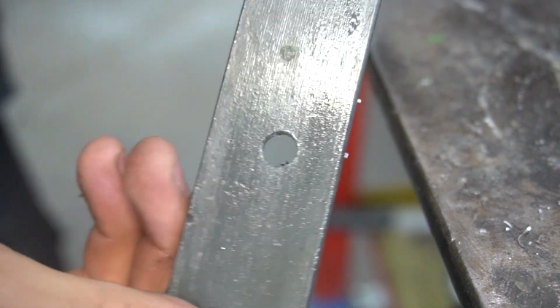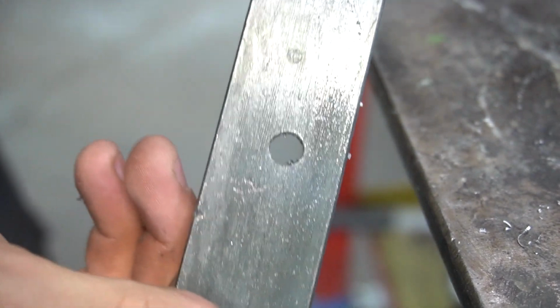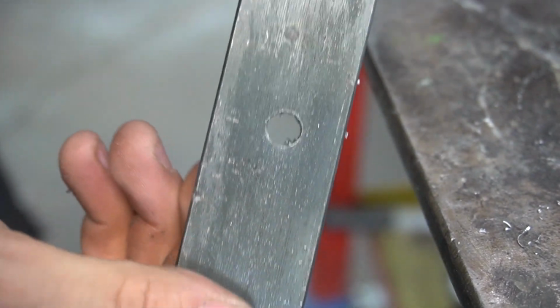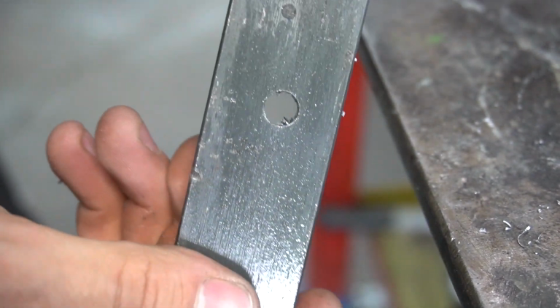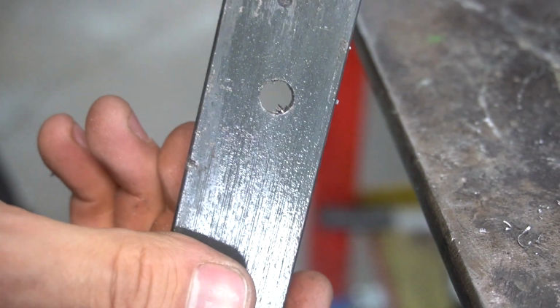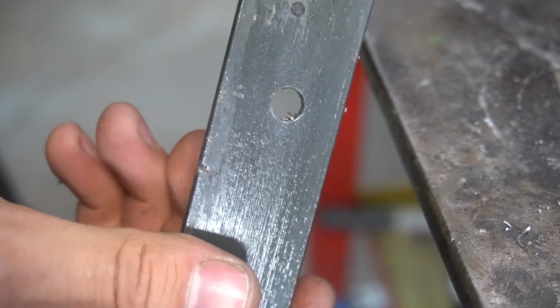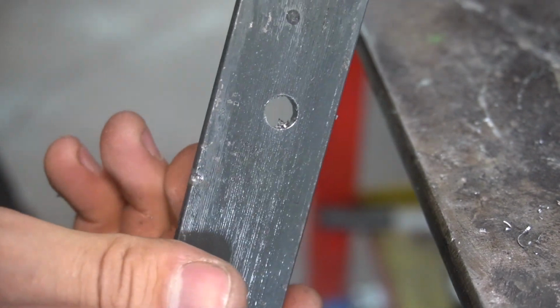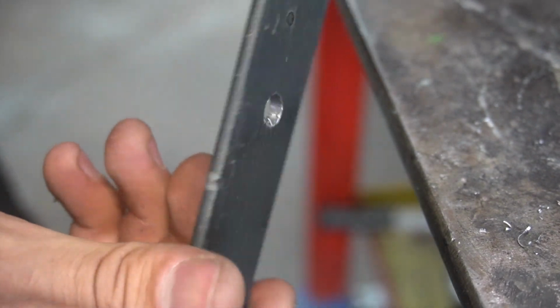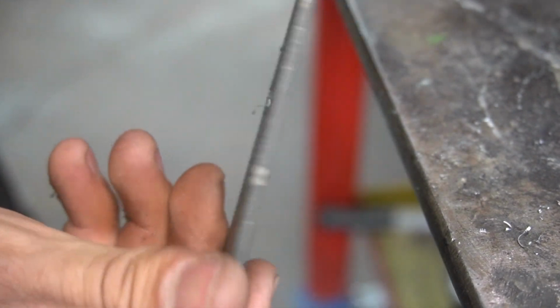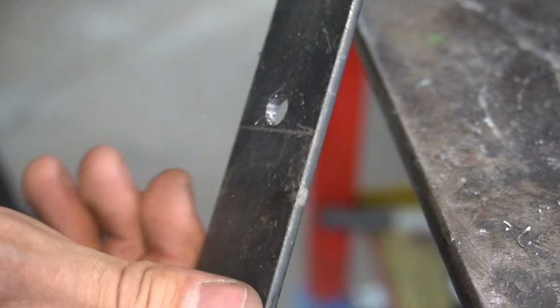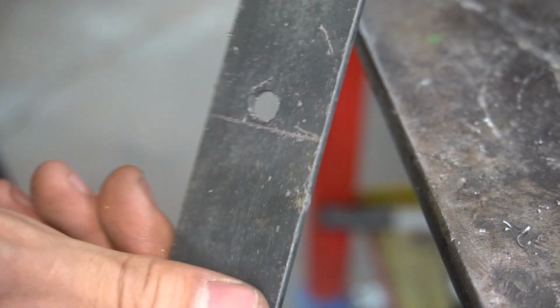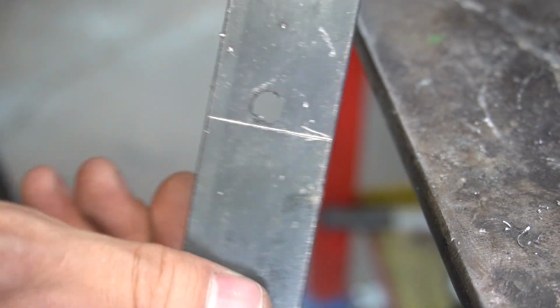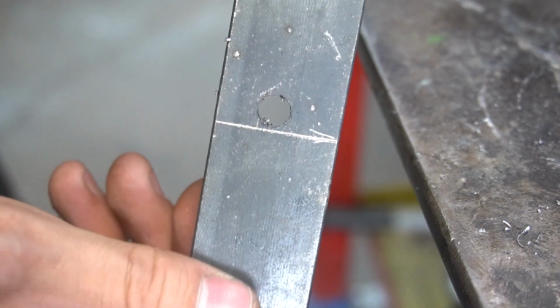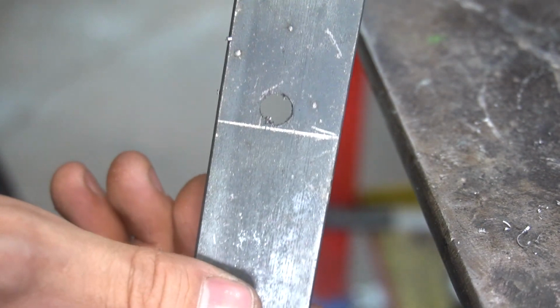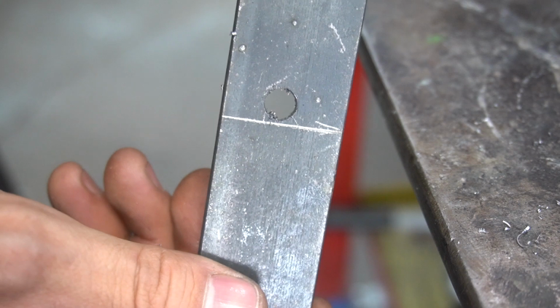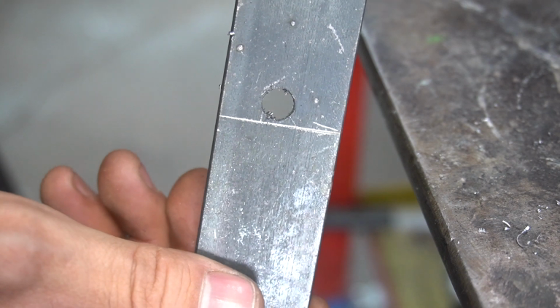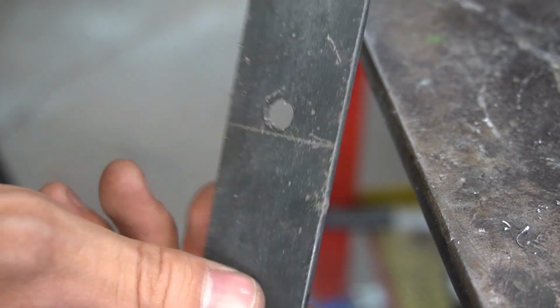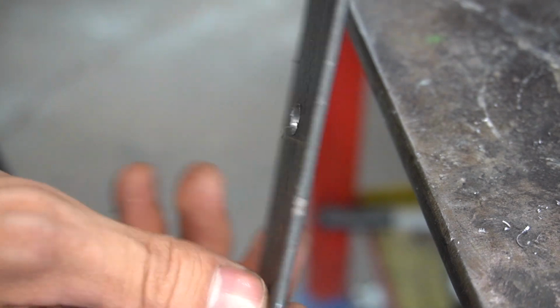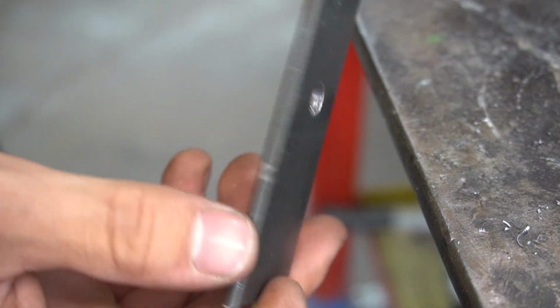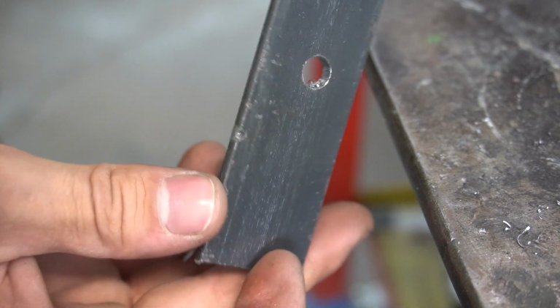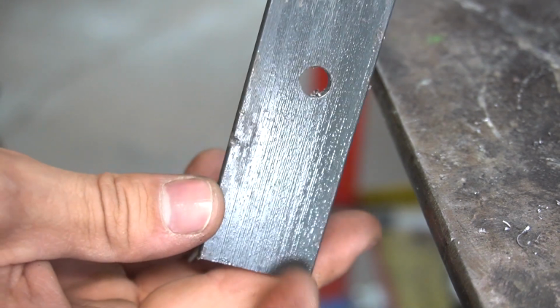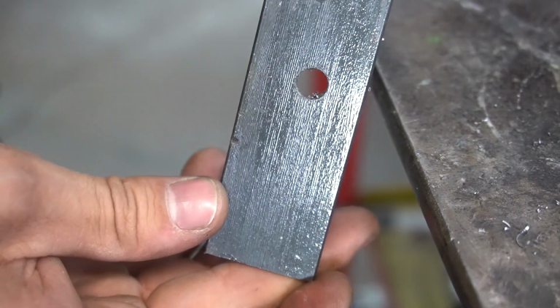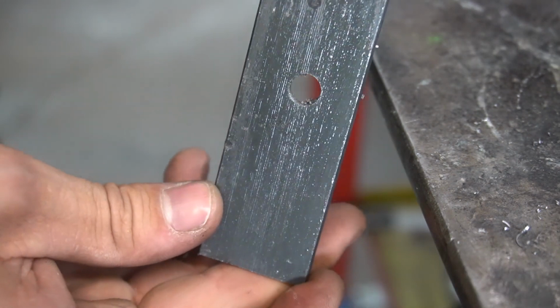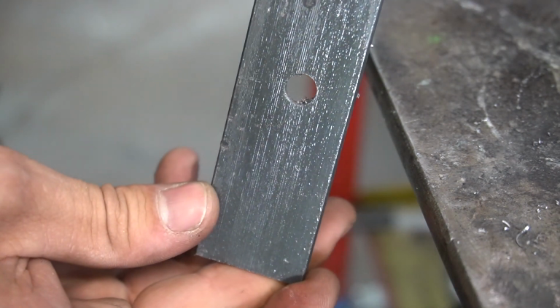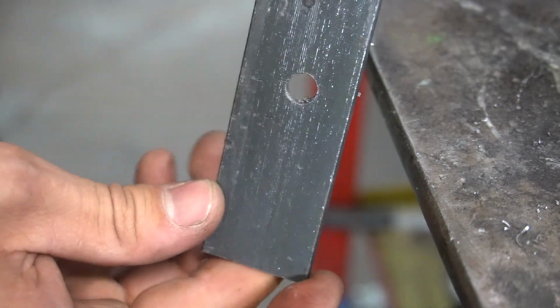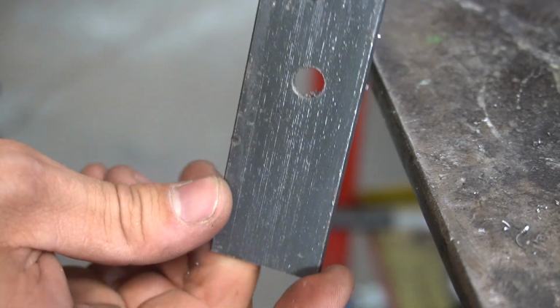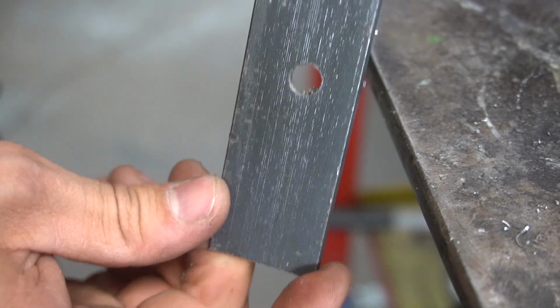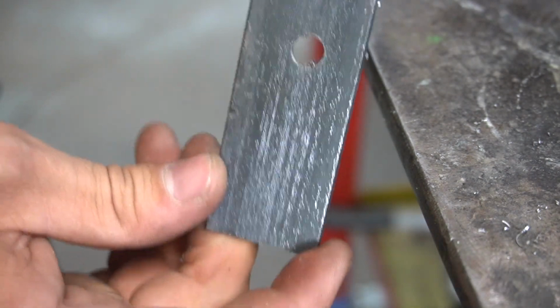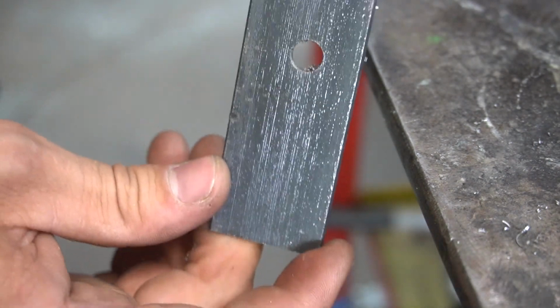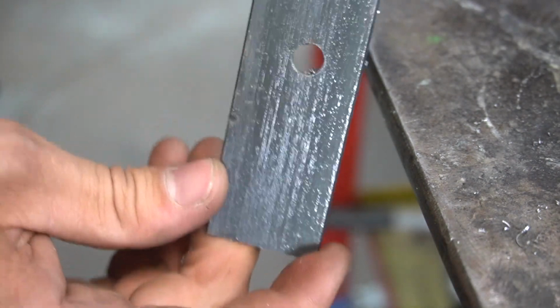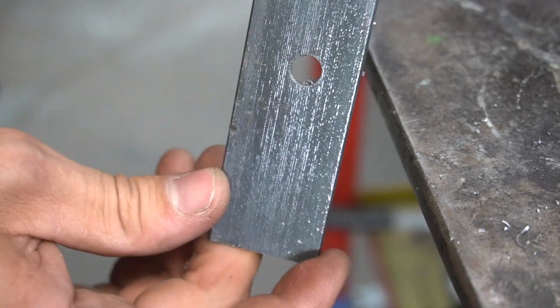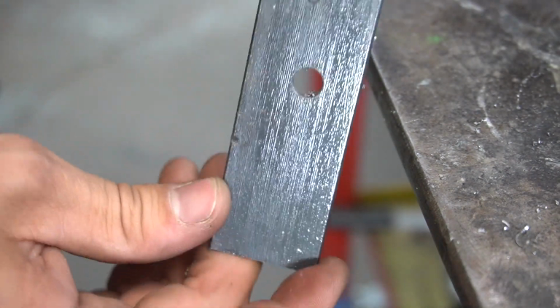And it leaves a perfect hole right exactly where I wanted it, without the bits wandering off and putting the hole in the wrong spot.